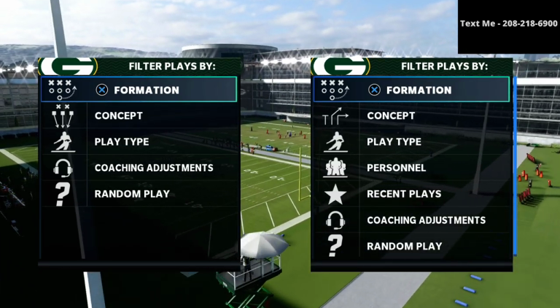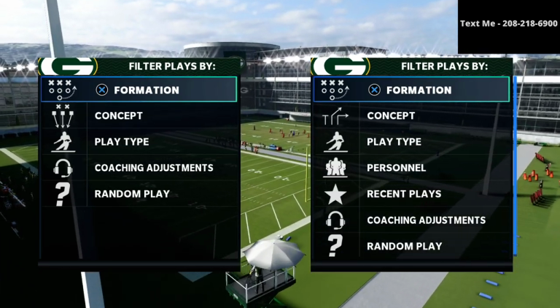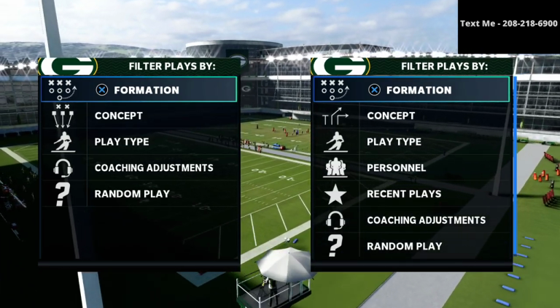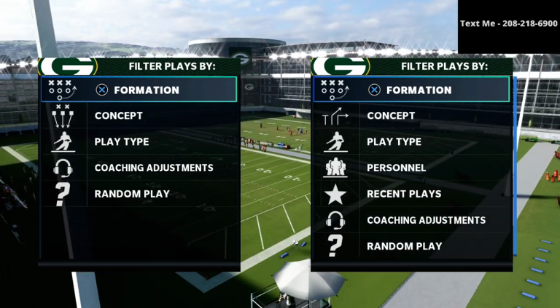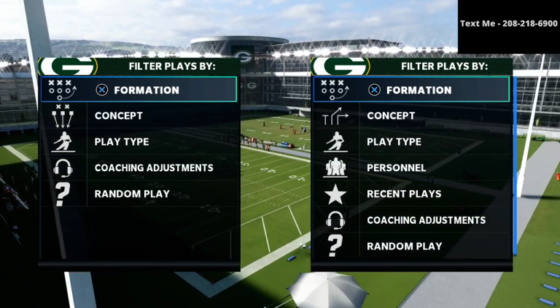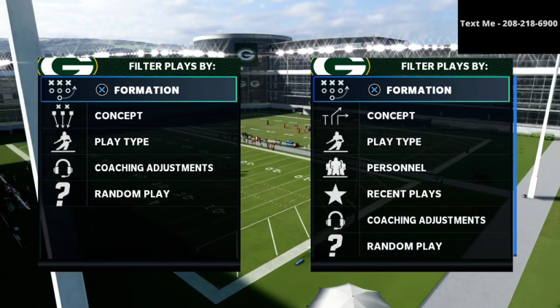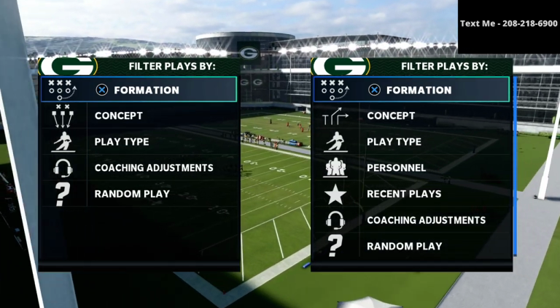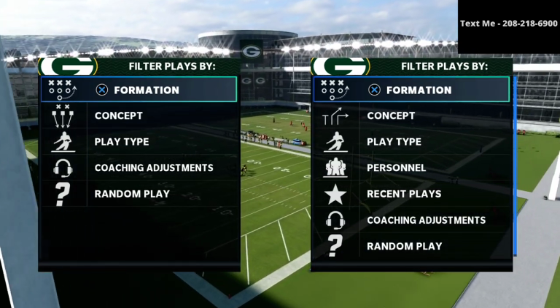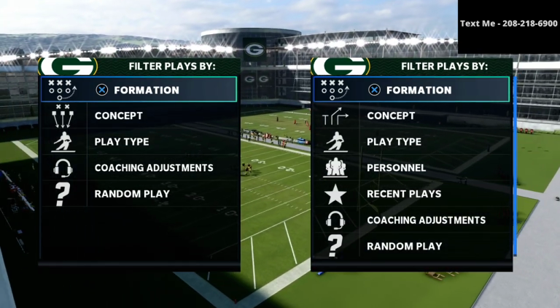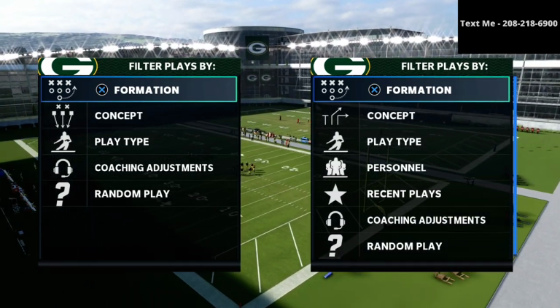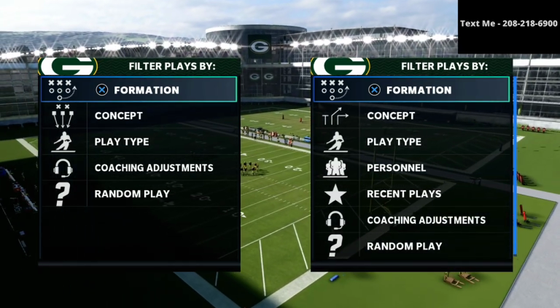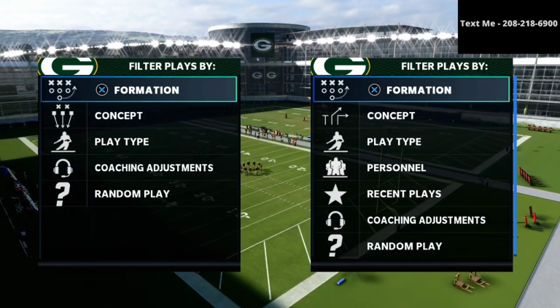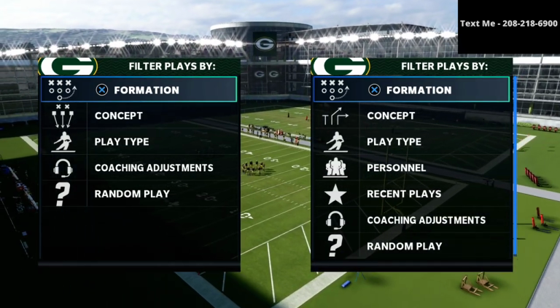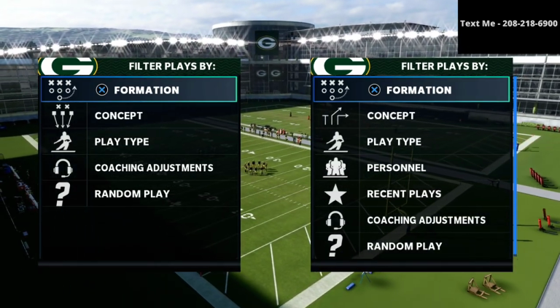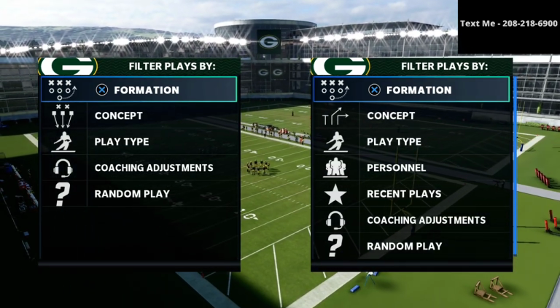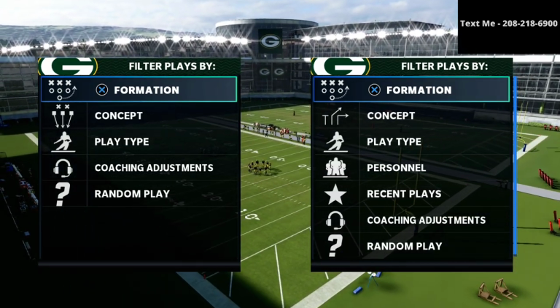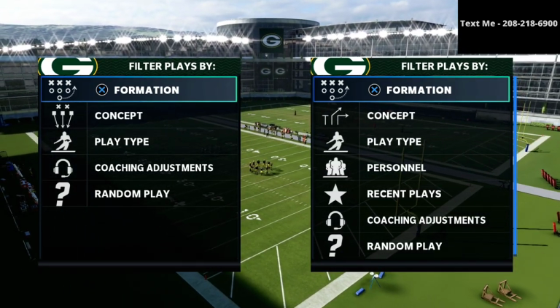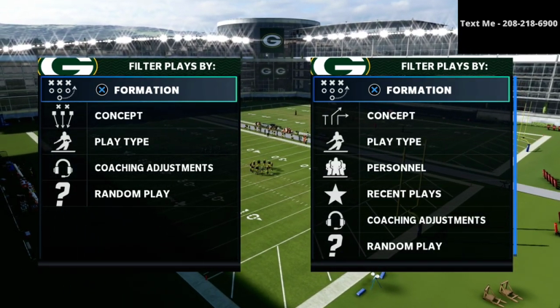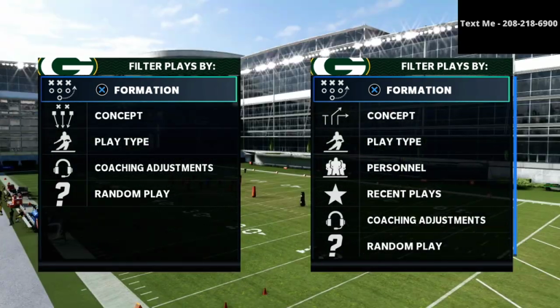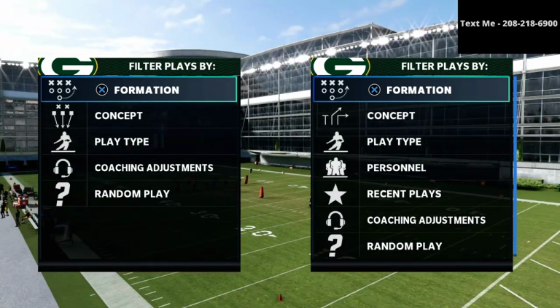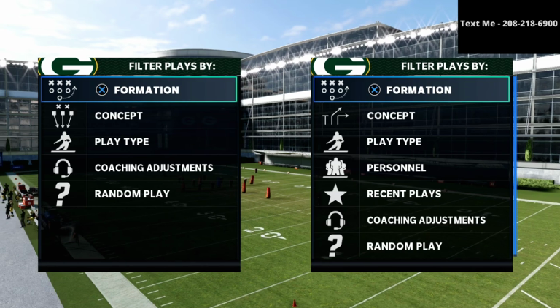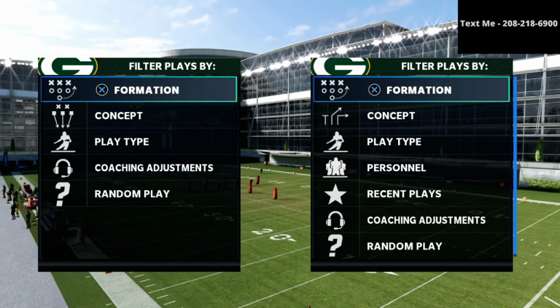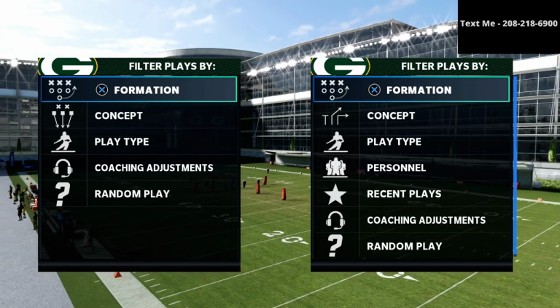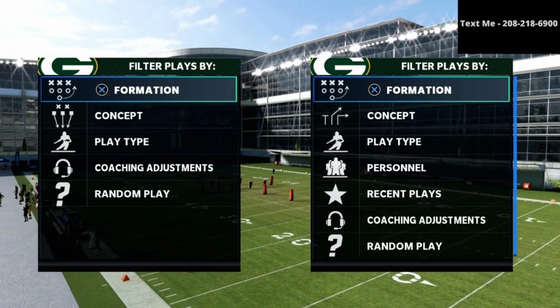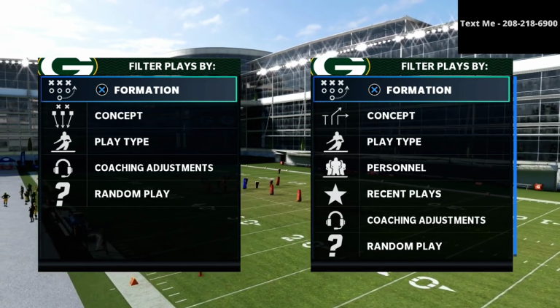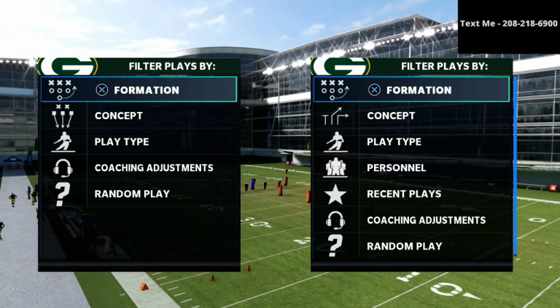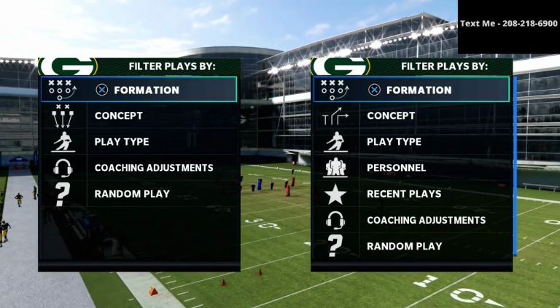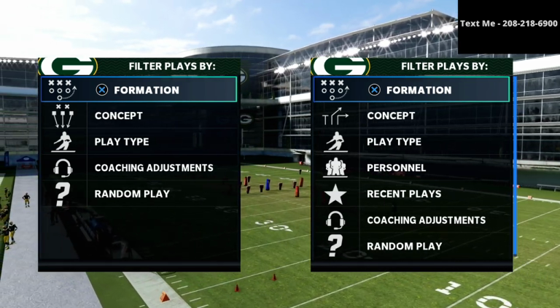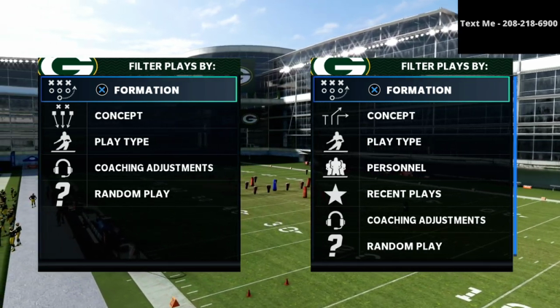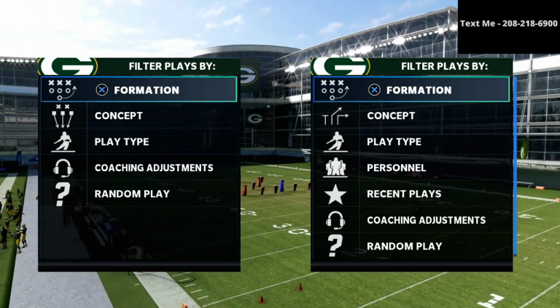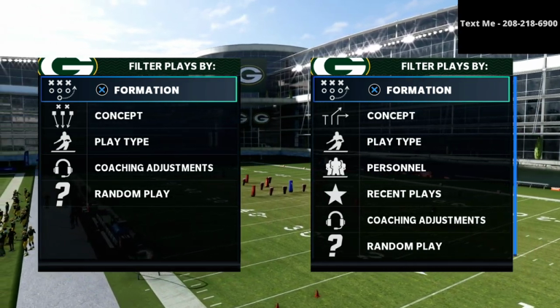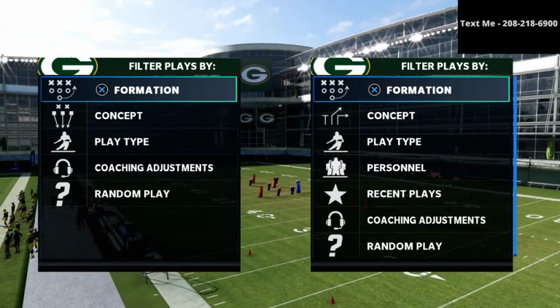In this video, I'm going to be sharing with you how Spam and Buttons runs the best trips tight end offense in Madden 21 right now.